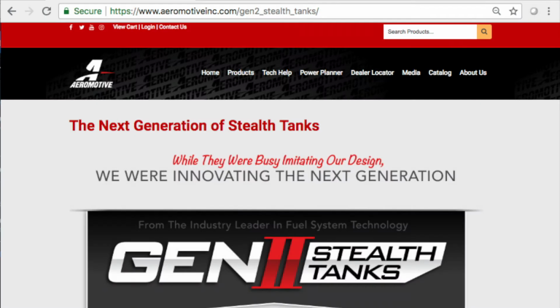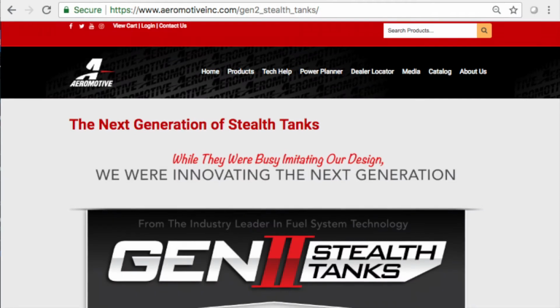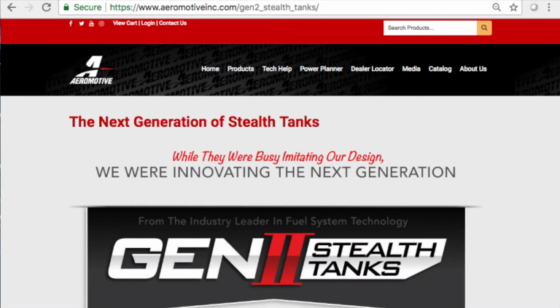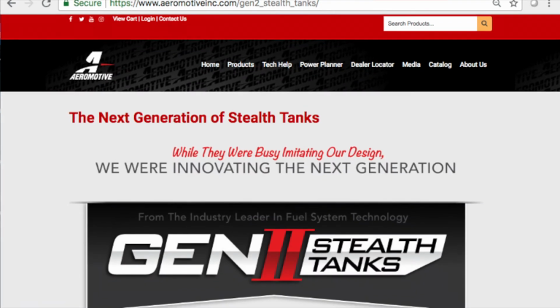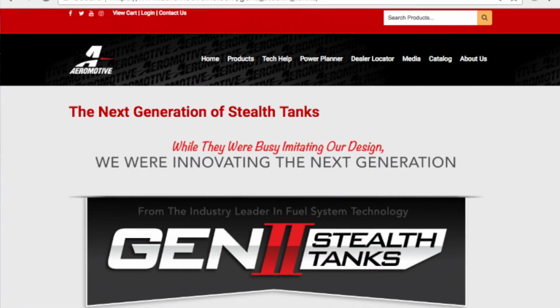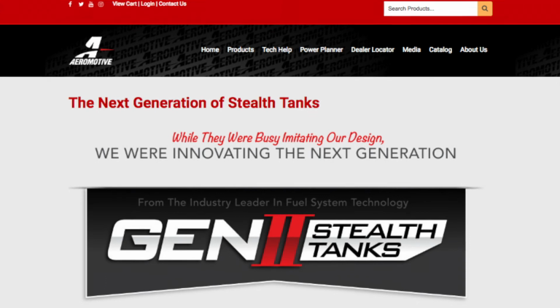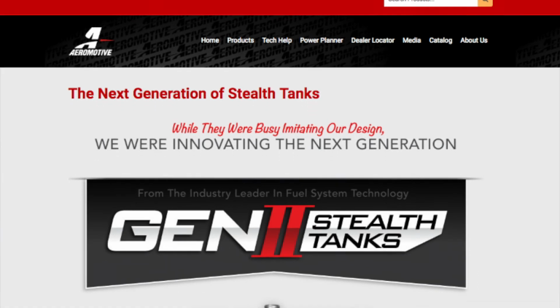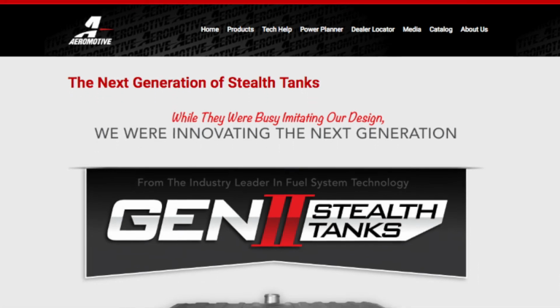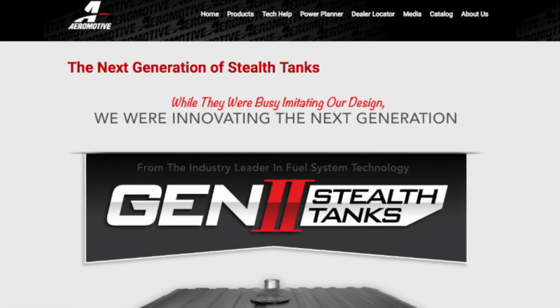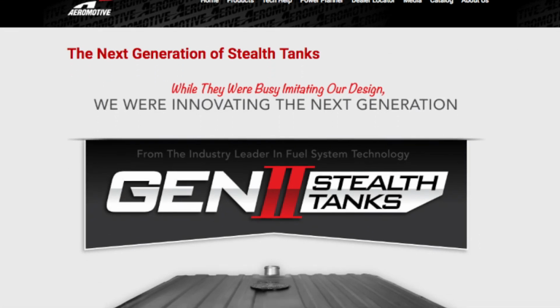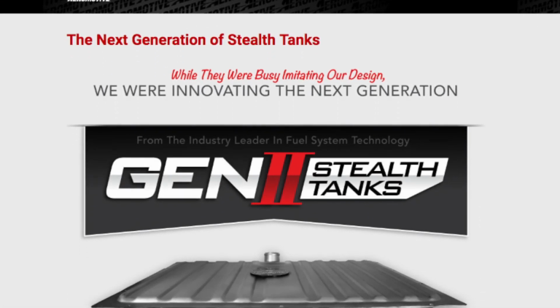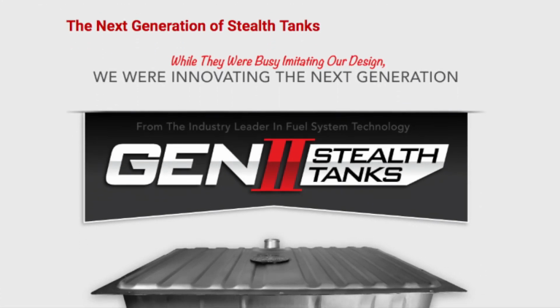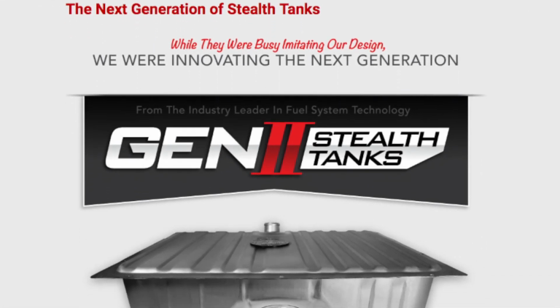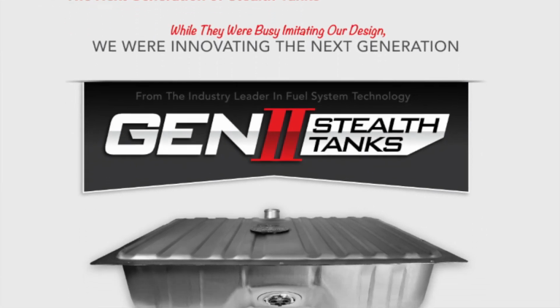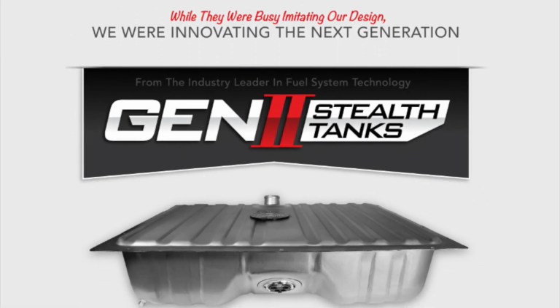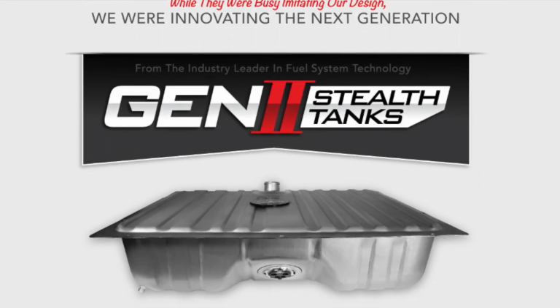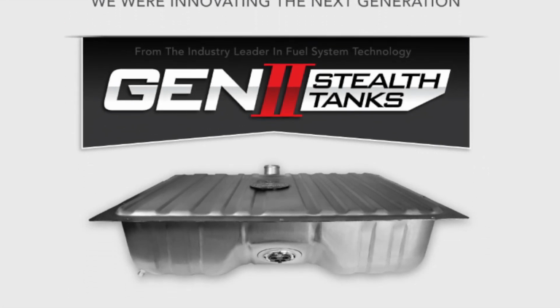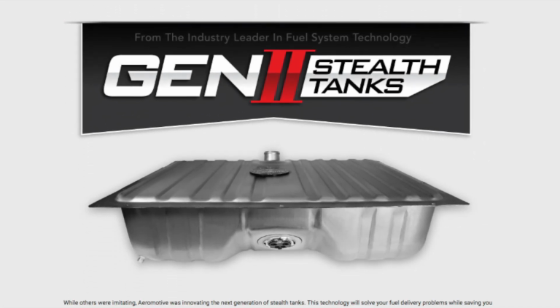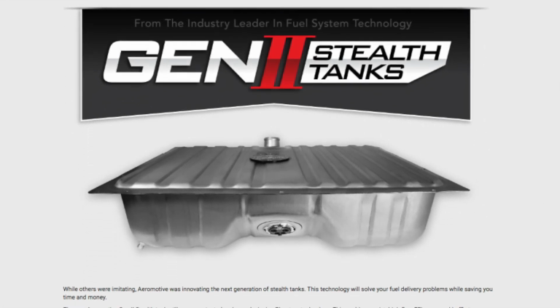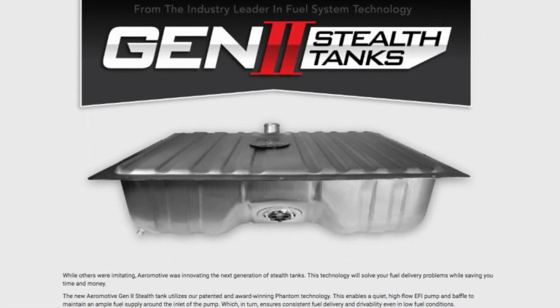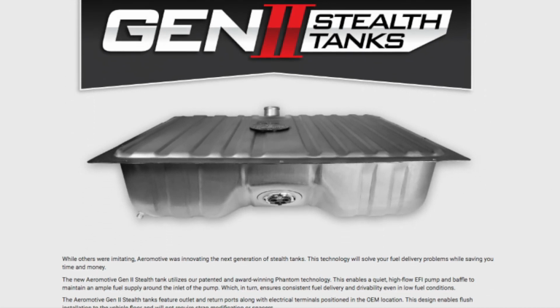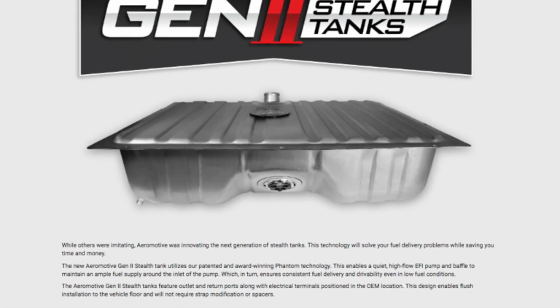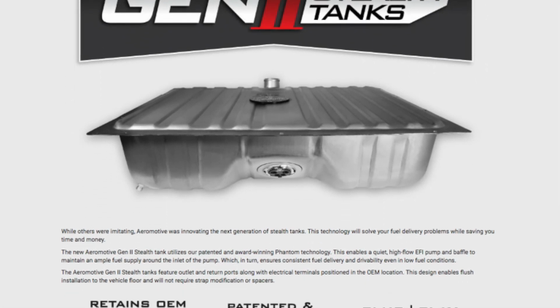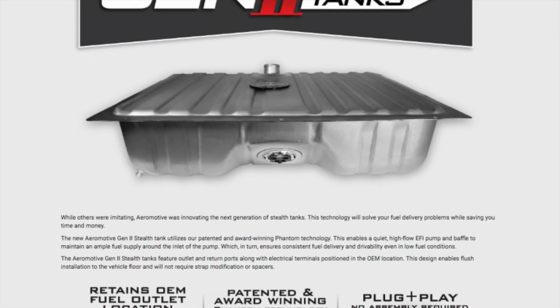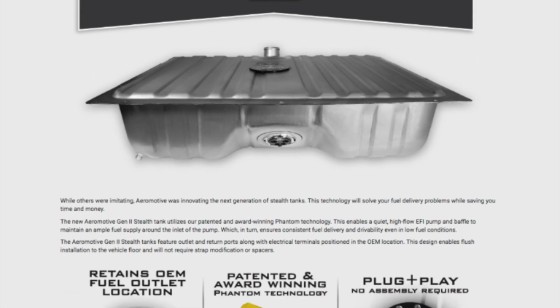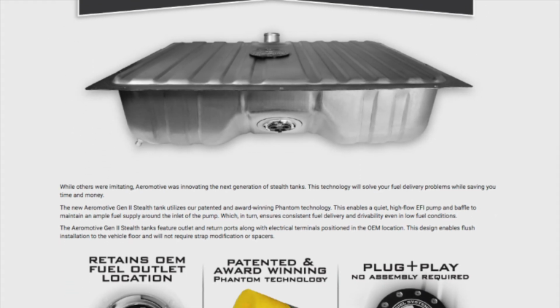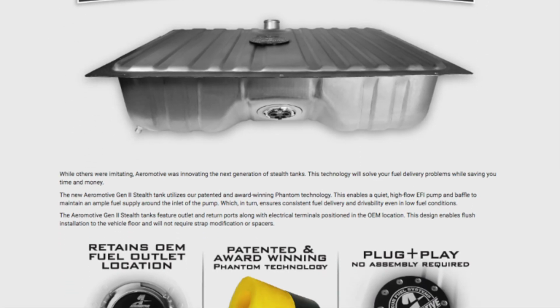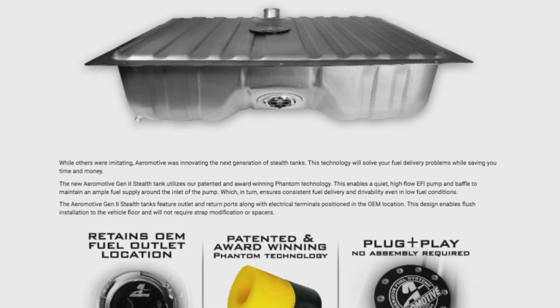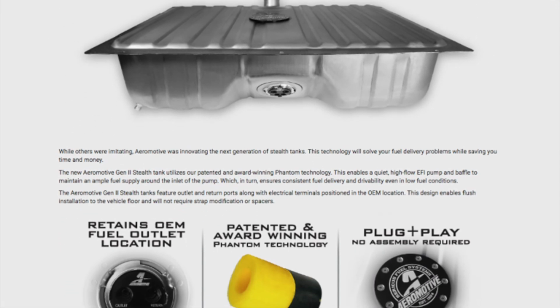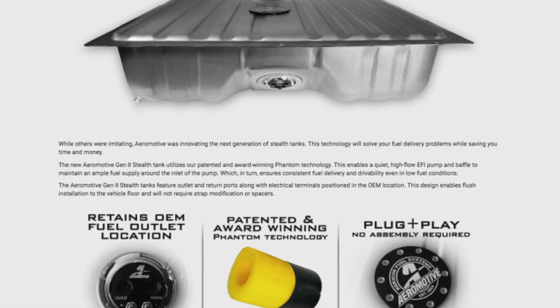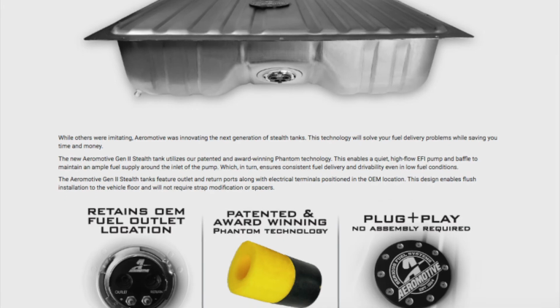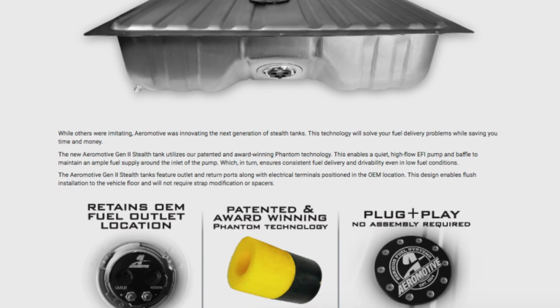Go to aeromotiveinc.com to find out exactly what applications are available and find out exactly how you can get one of these bad boys in your hot rod.